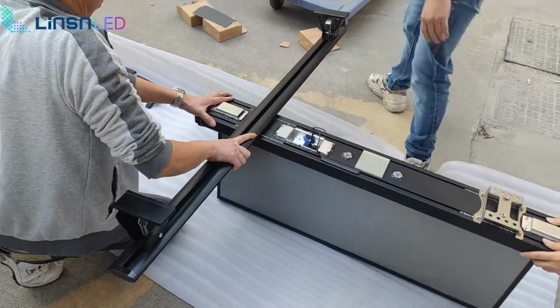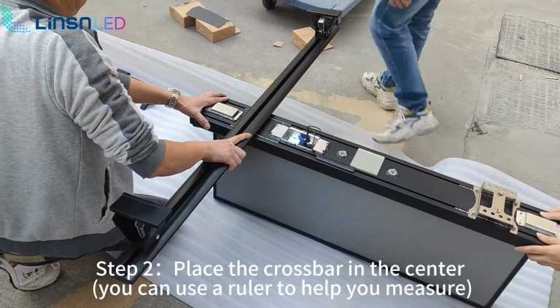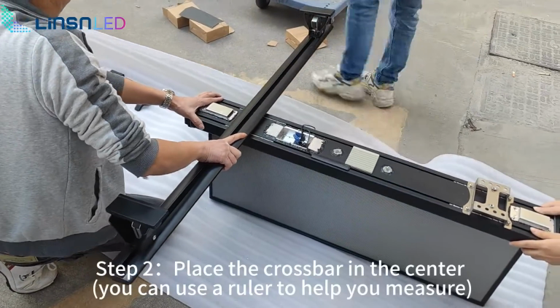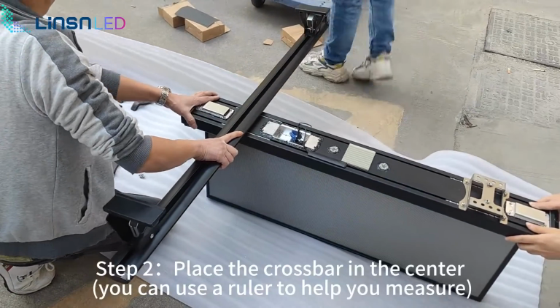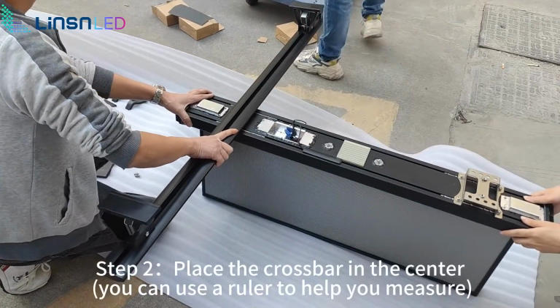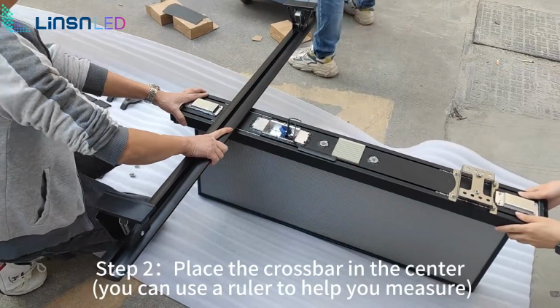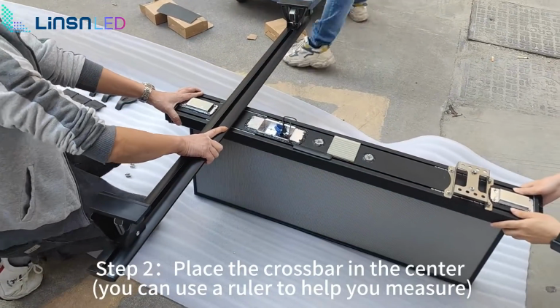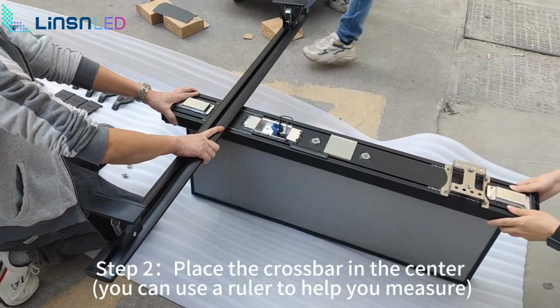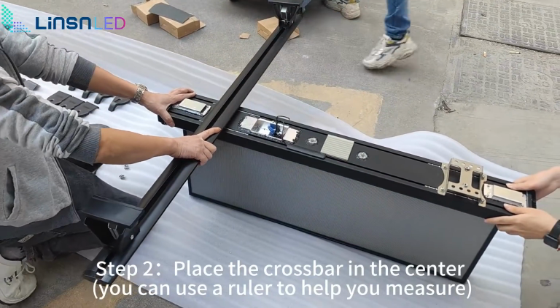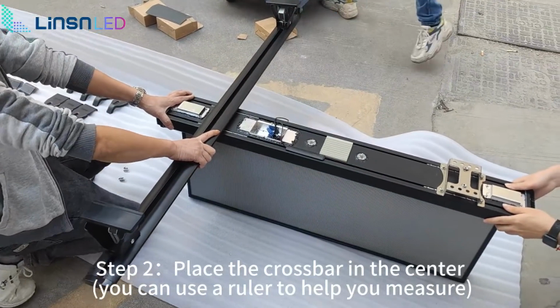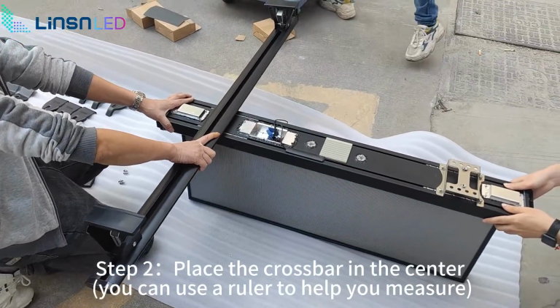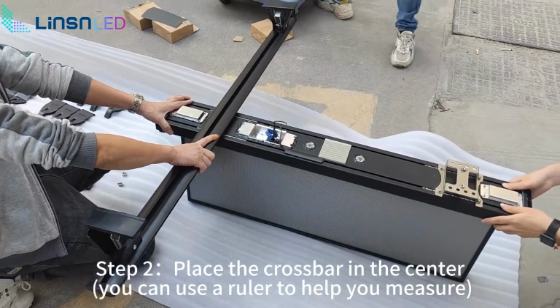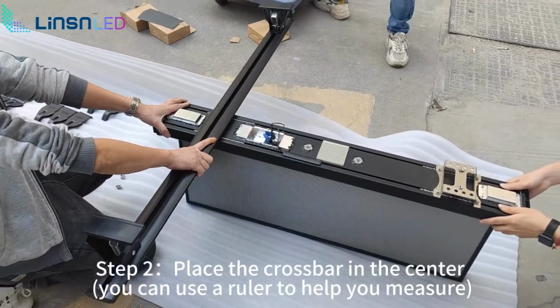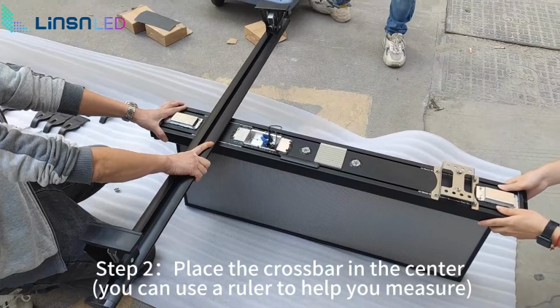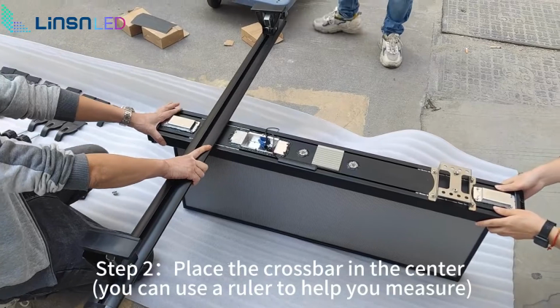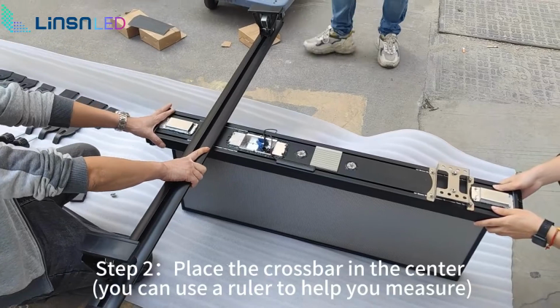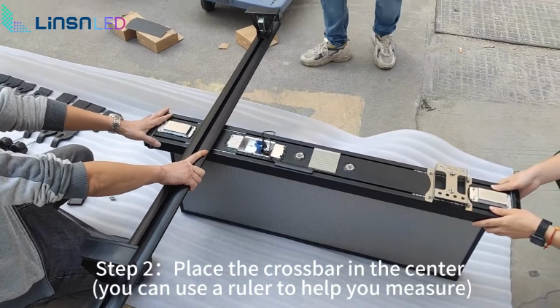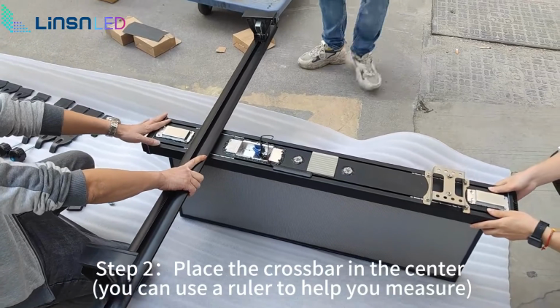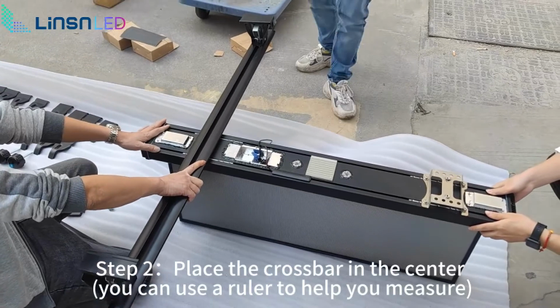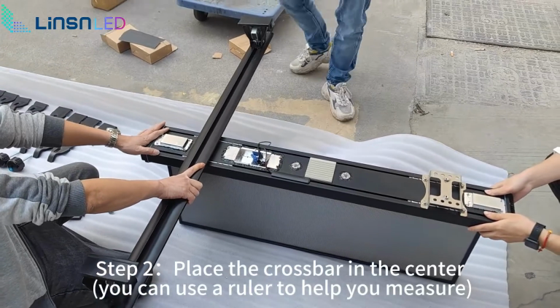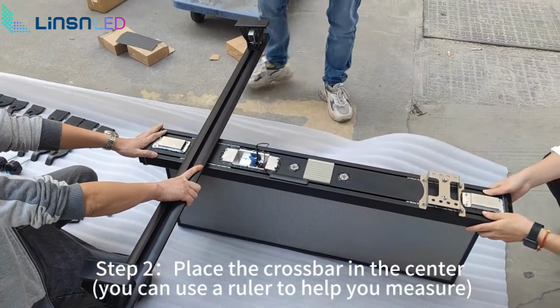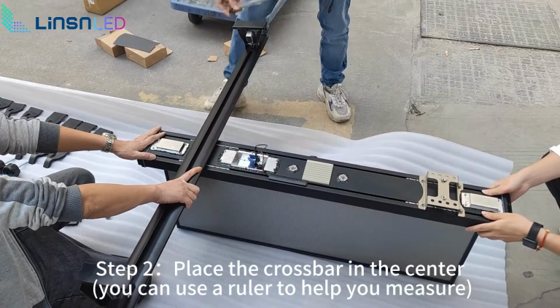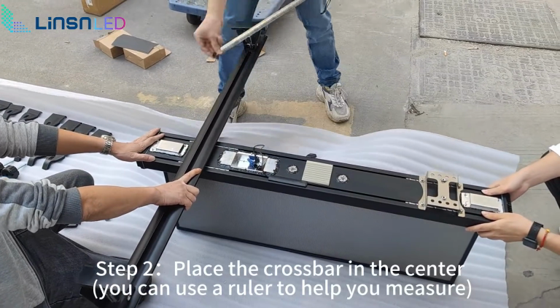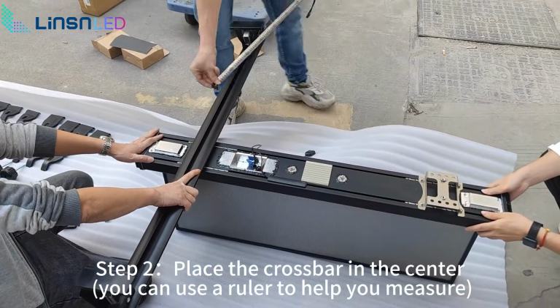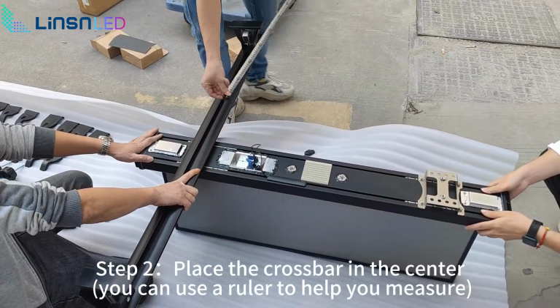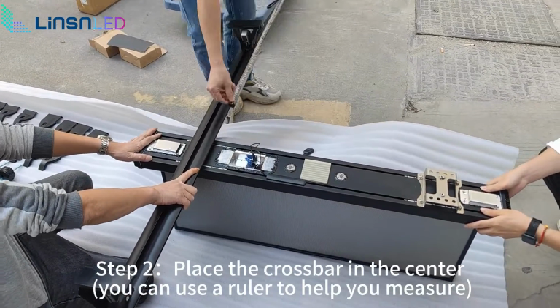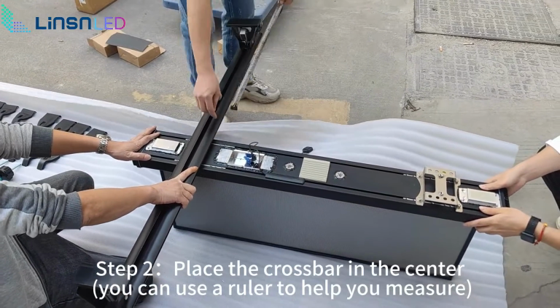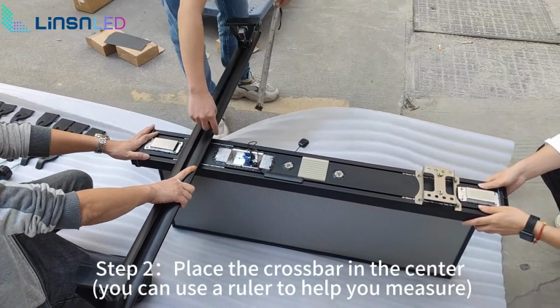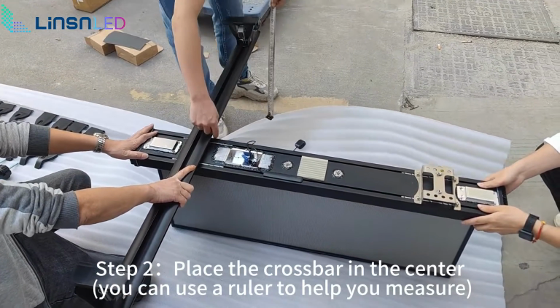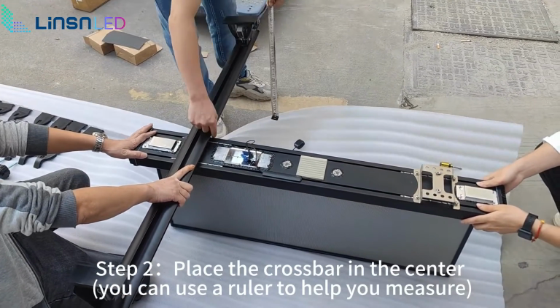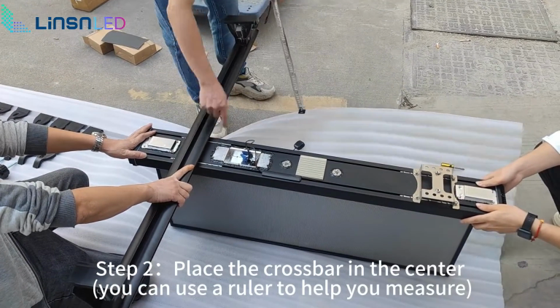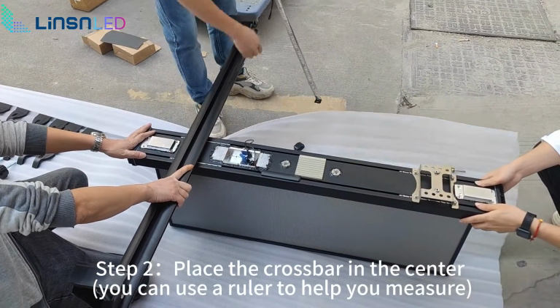Step 2: place the crossbar in the center. You can use a ruler to help you measure.